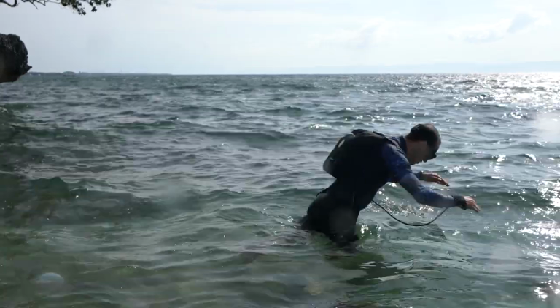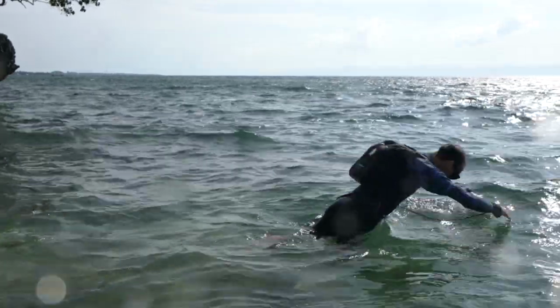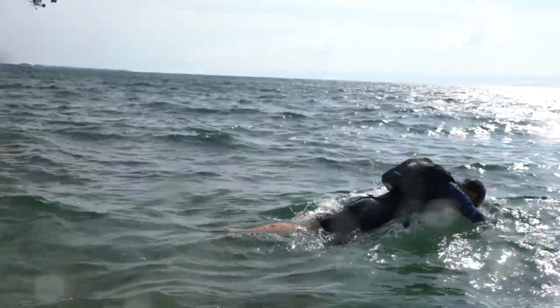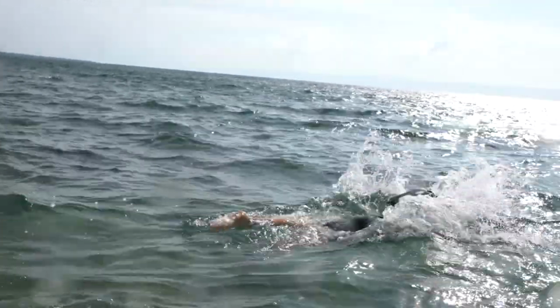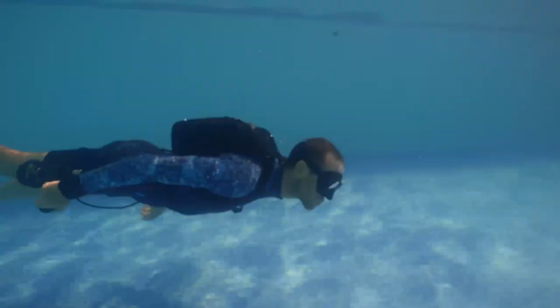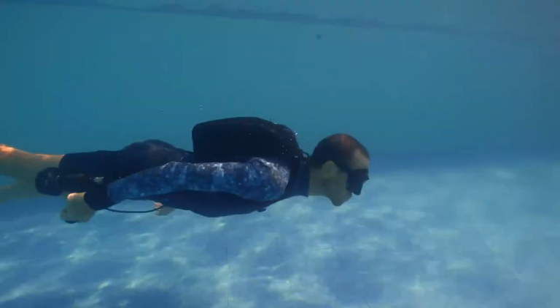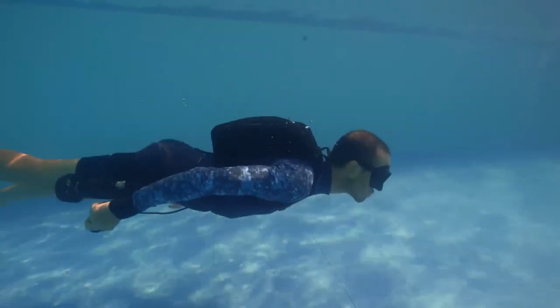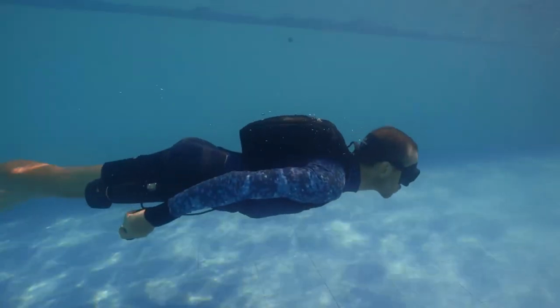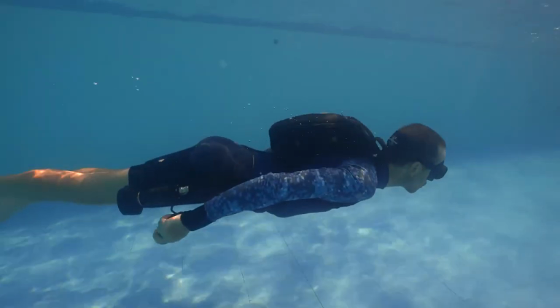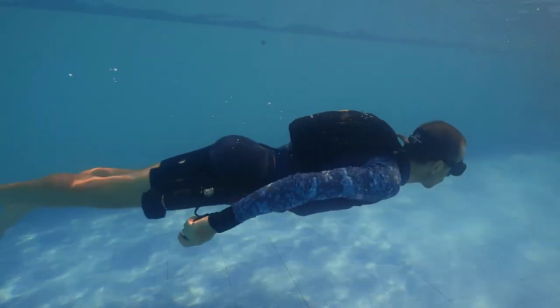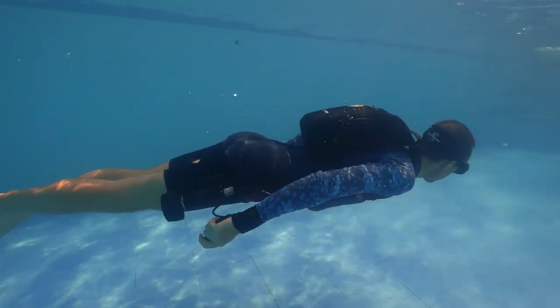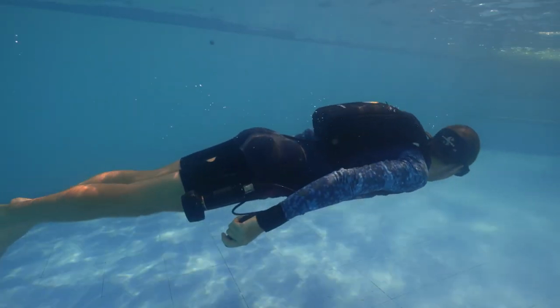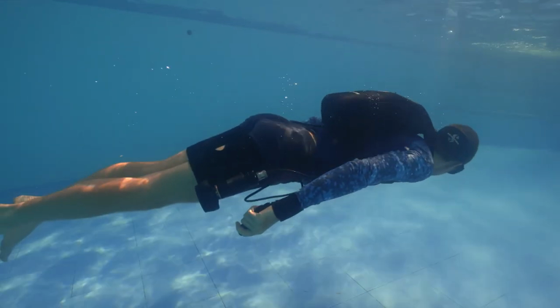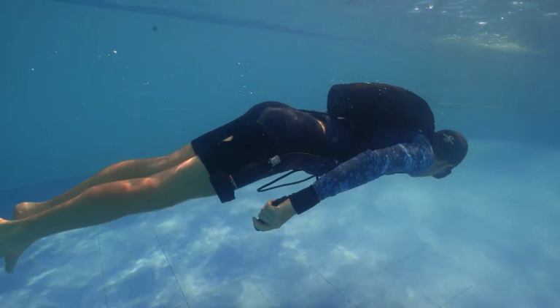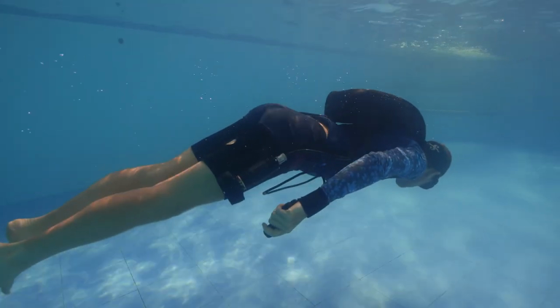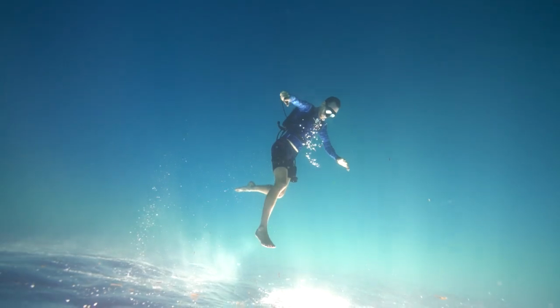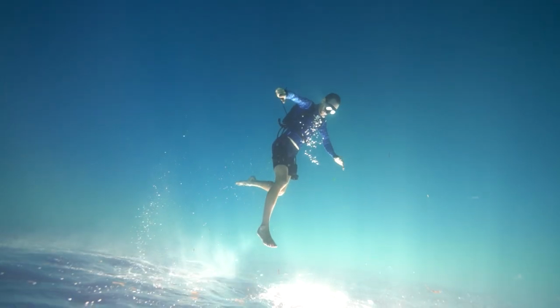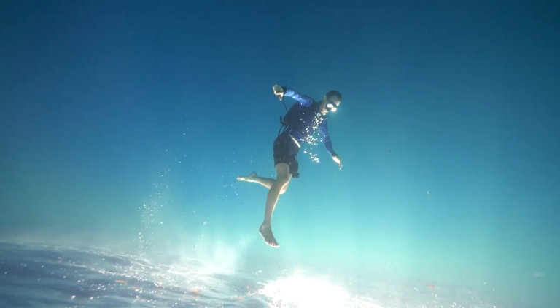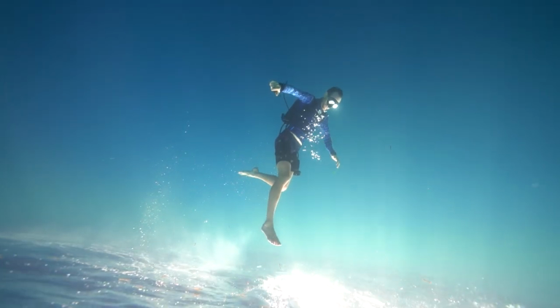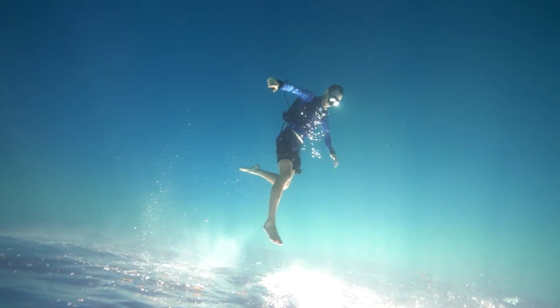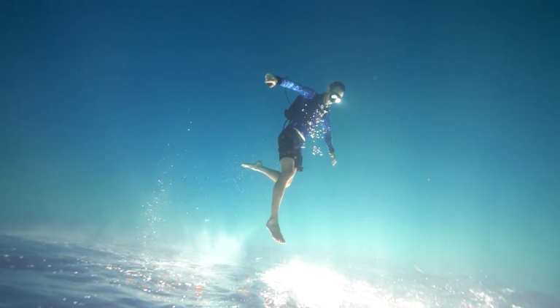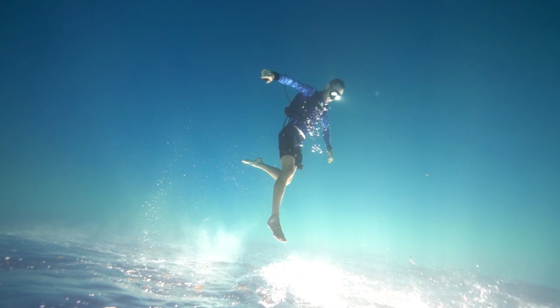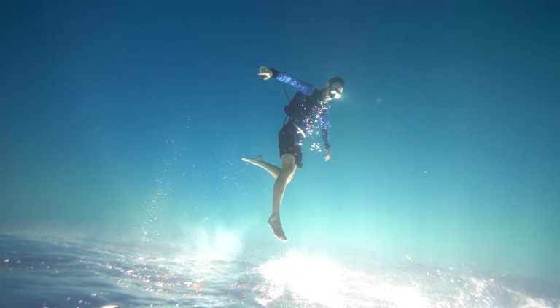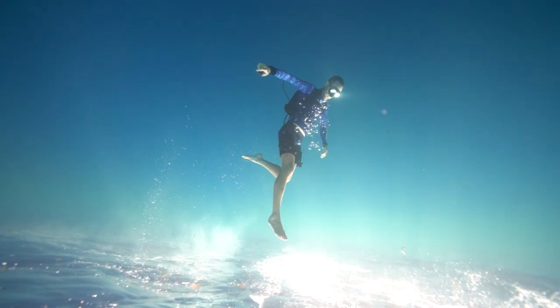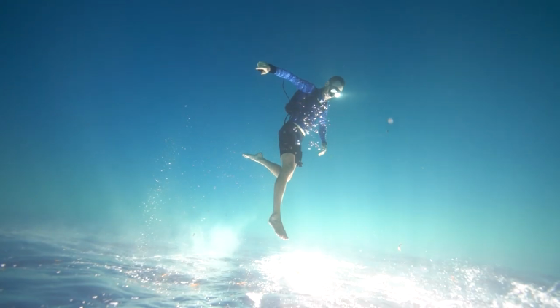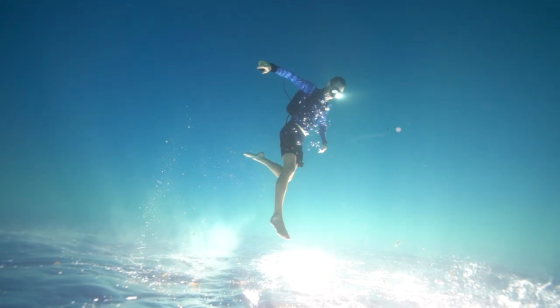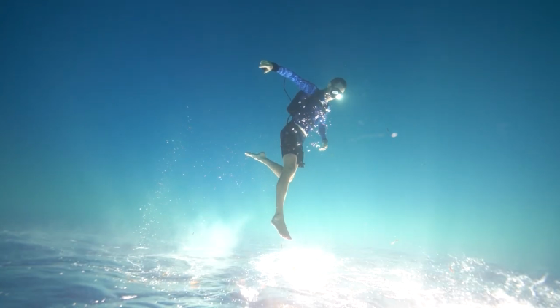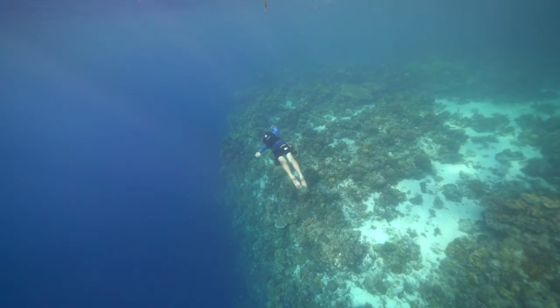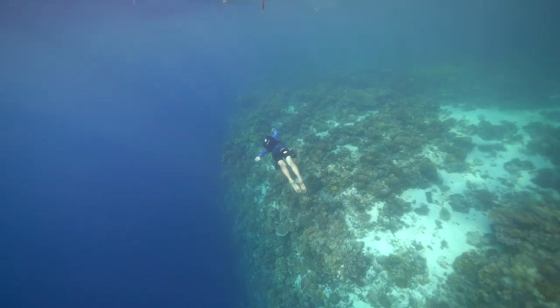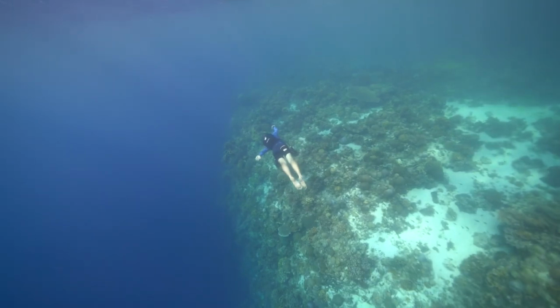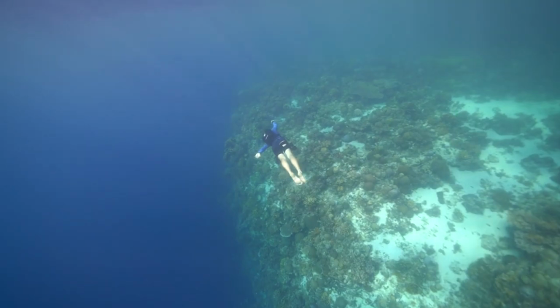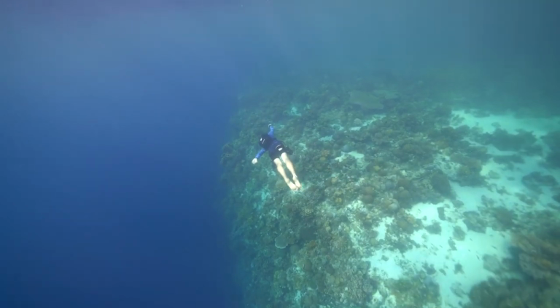It all starts with a wearable design, freeing up your hands and allowing you to explore the ocean autonomously.